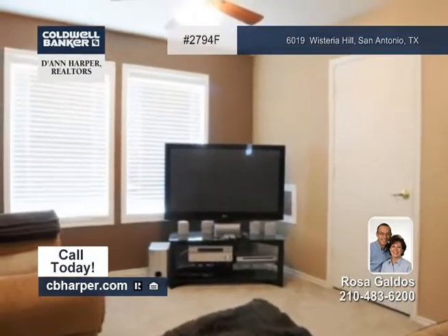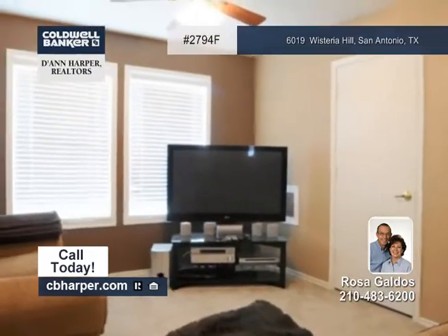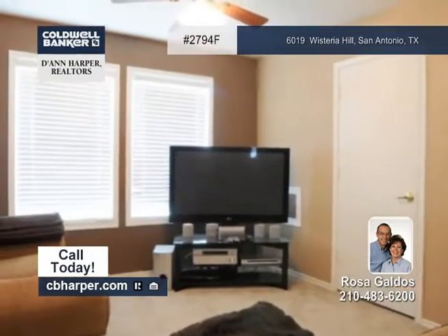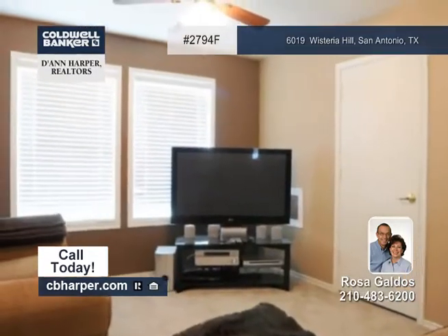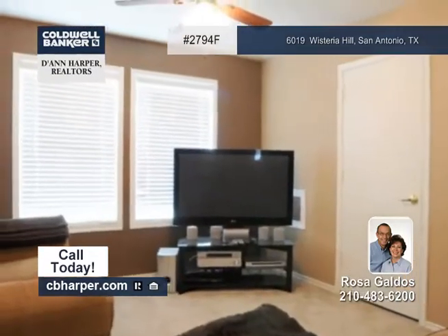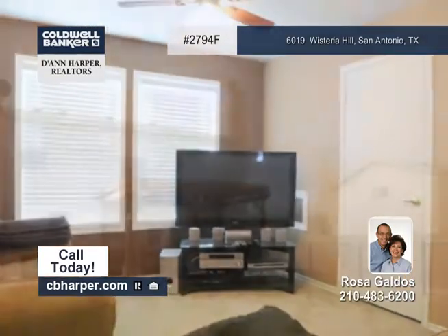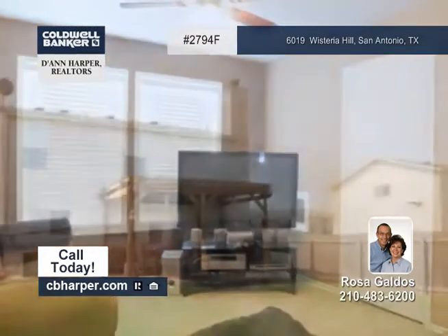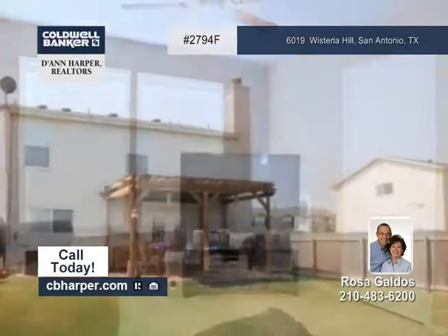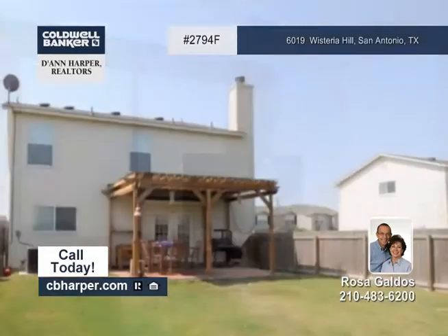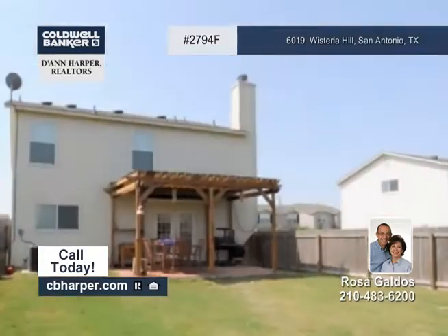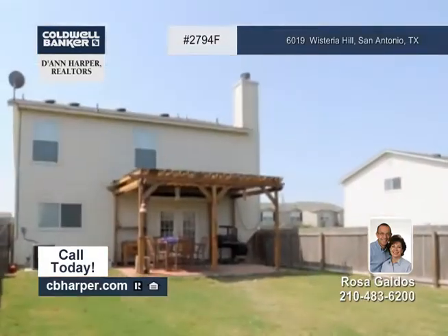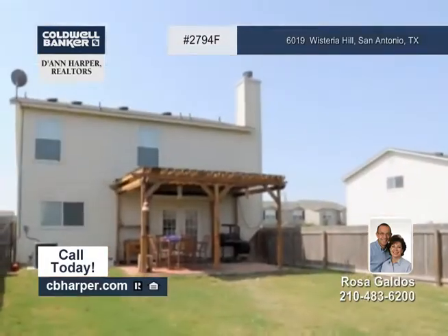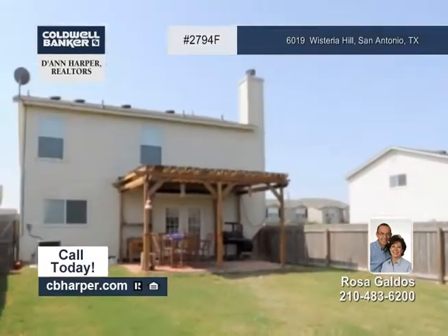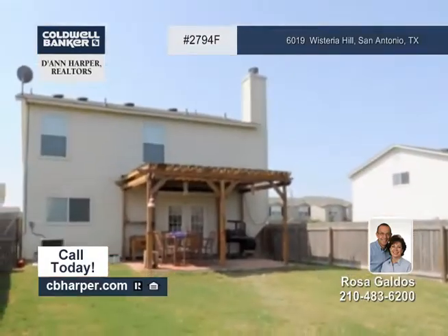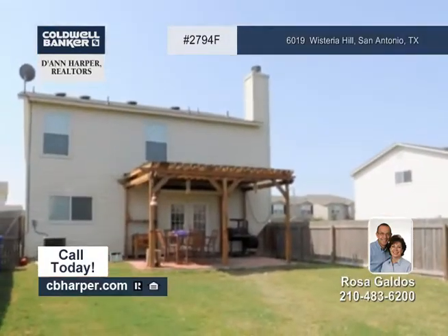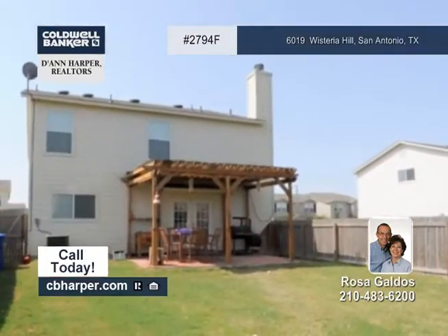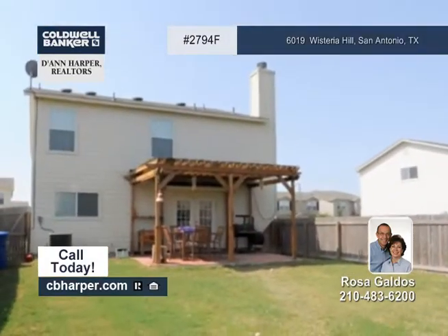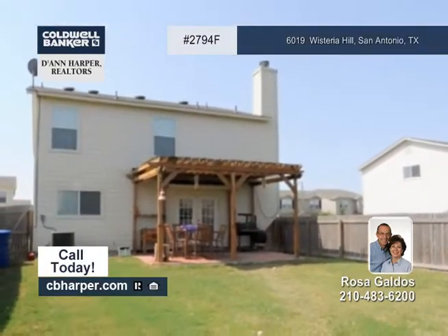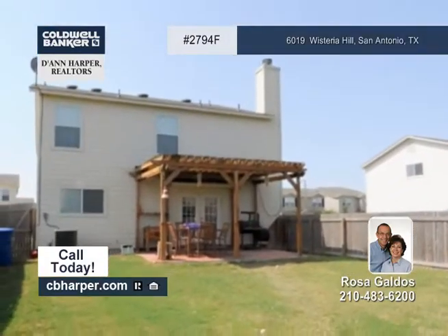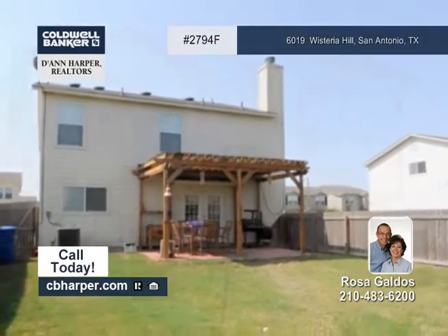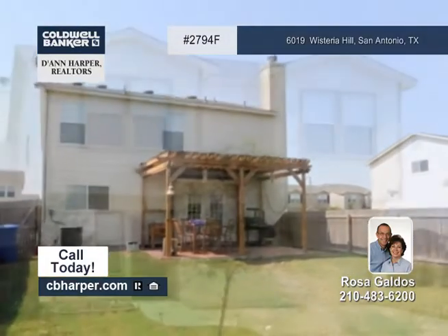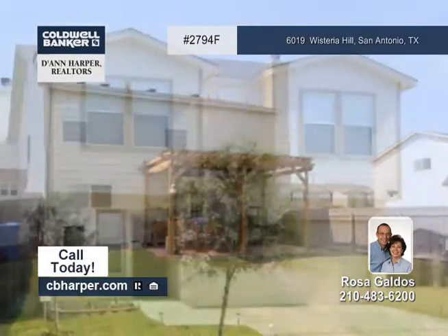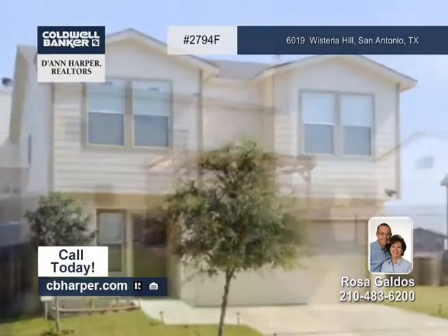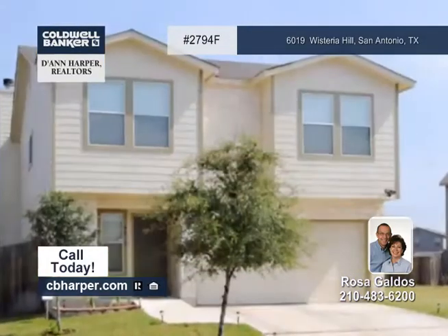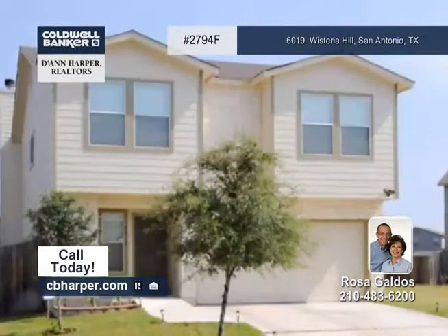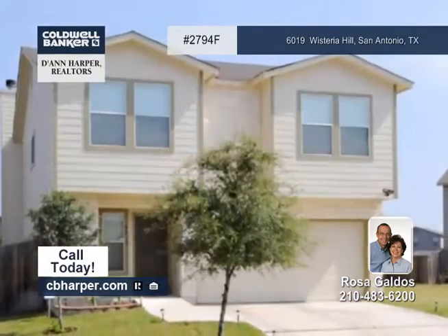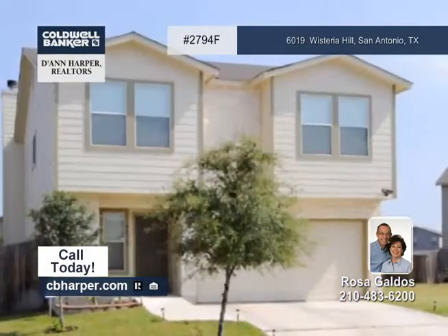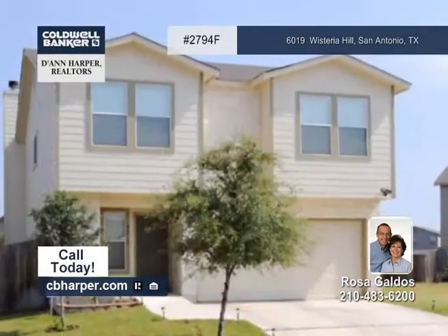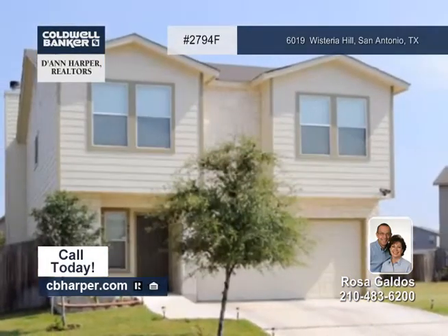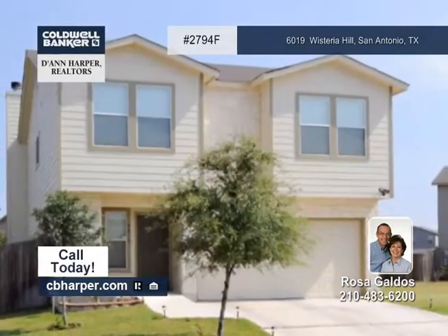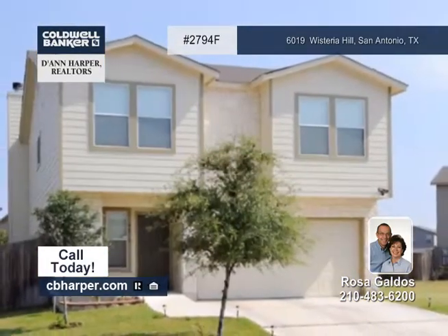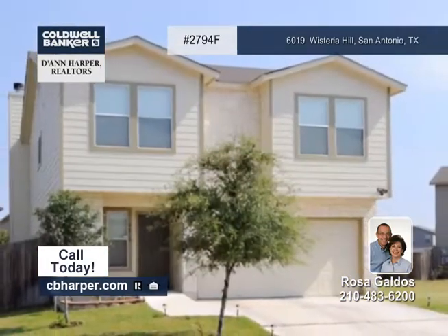Outside you'll find a nicely landscaped yard and a covered patio. Call Rosa for a full list of luxuries.